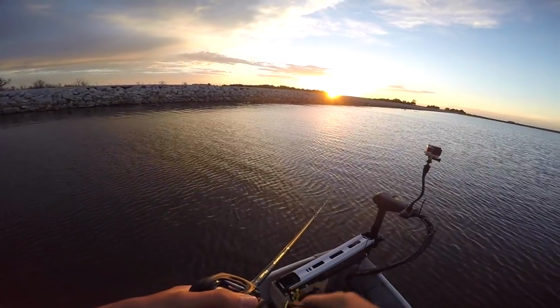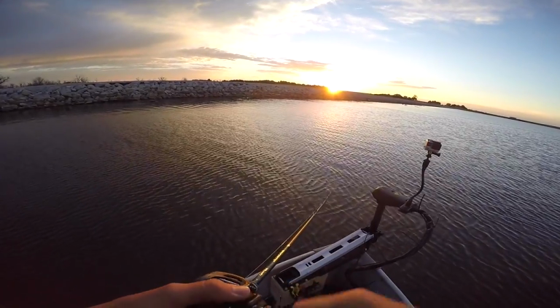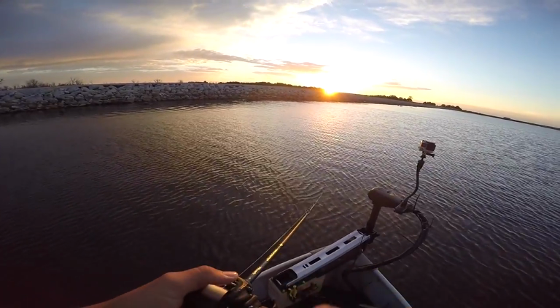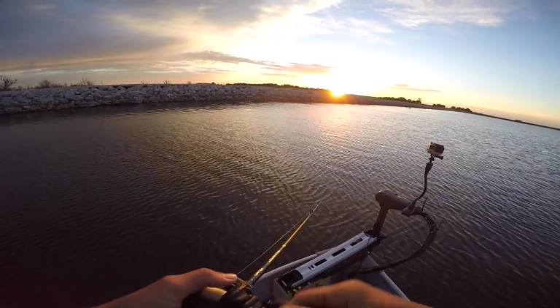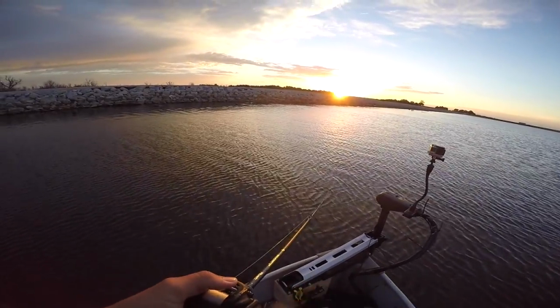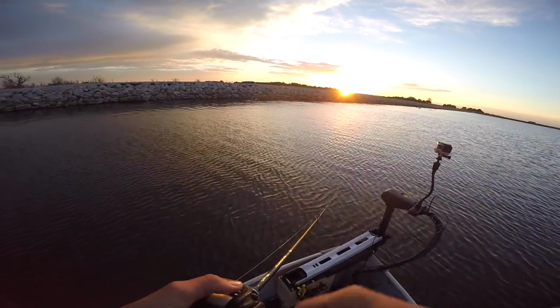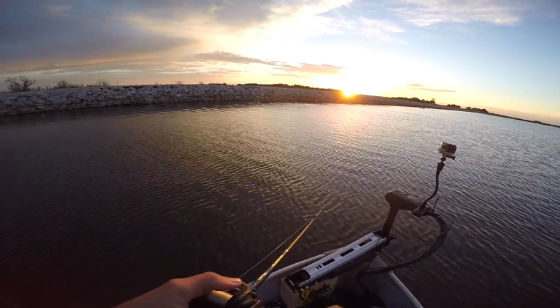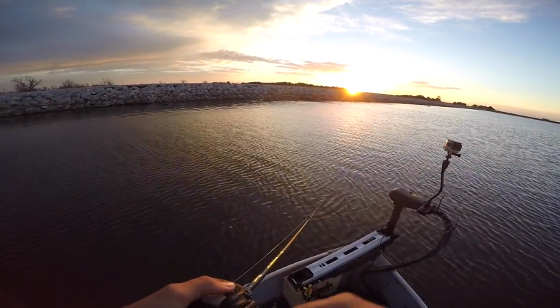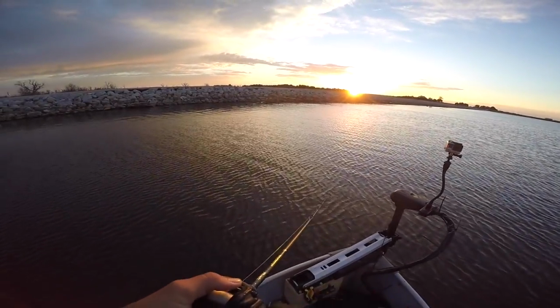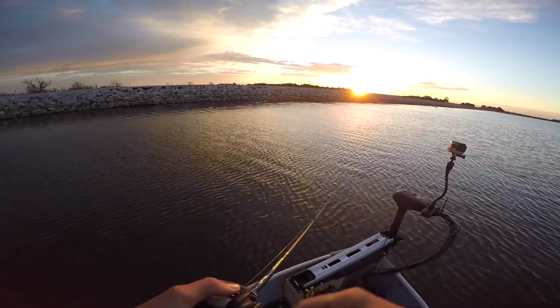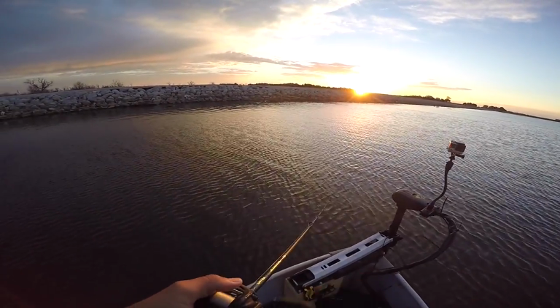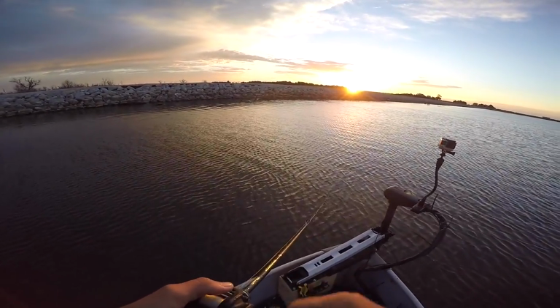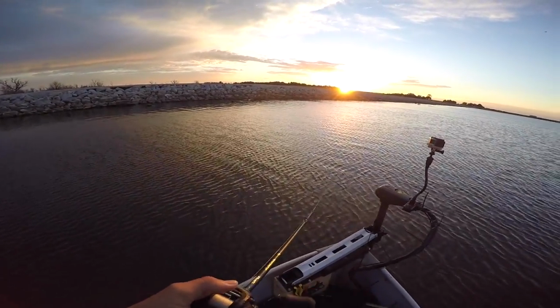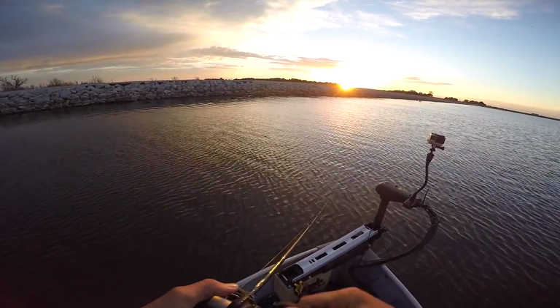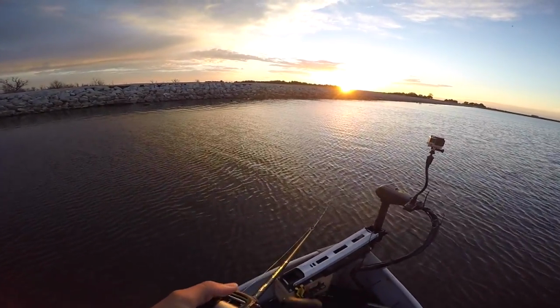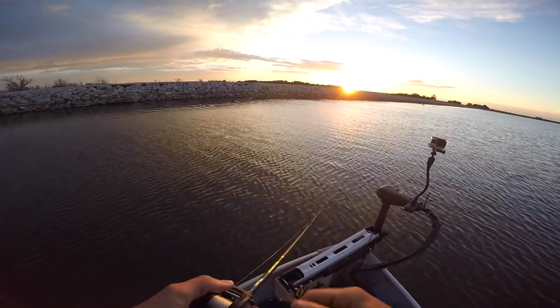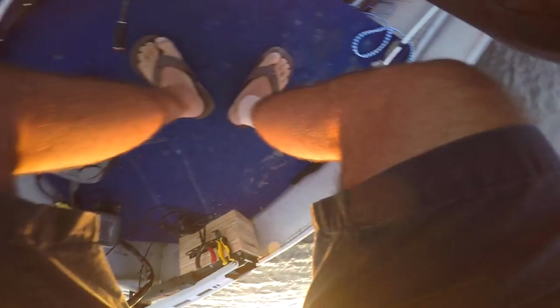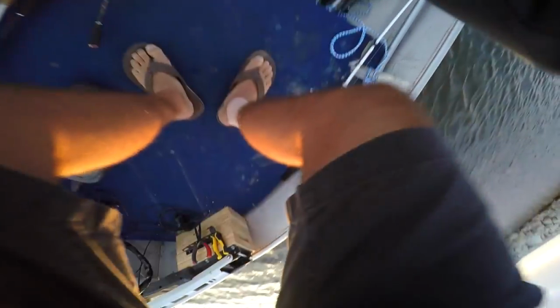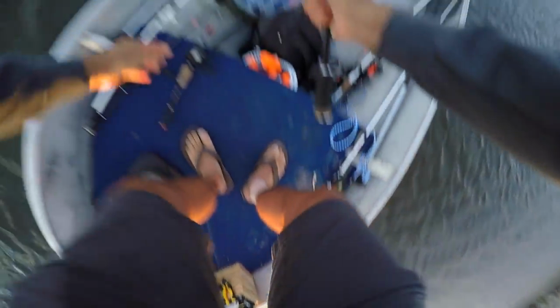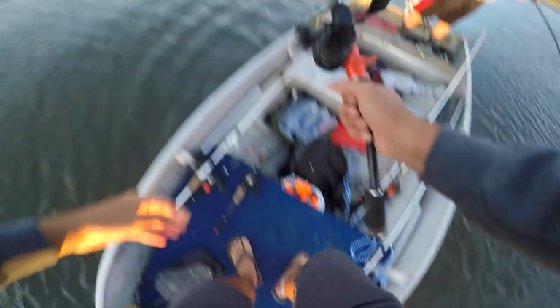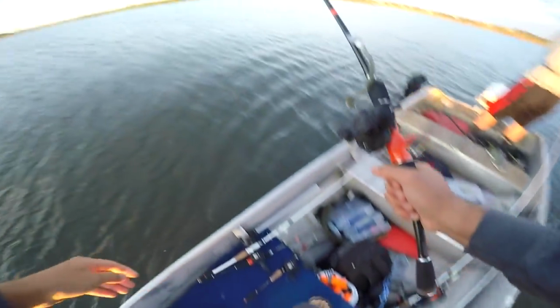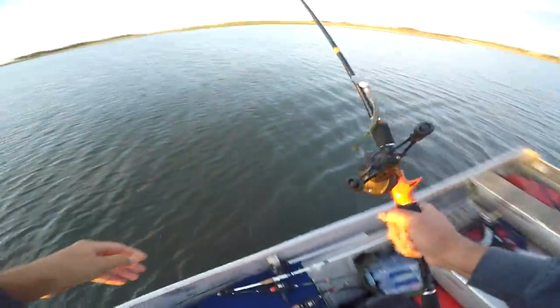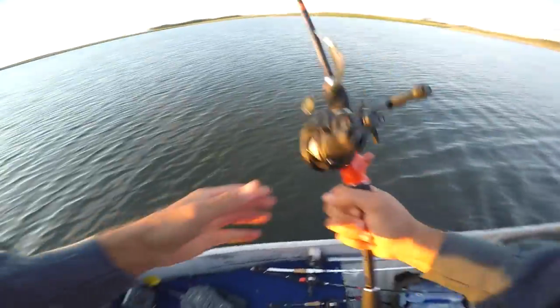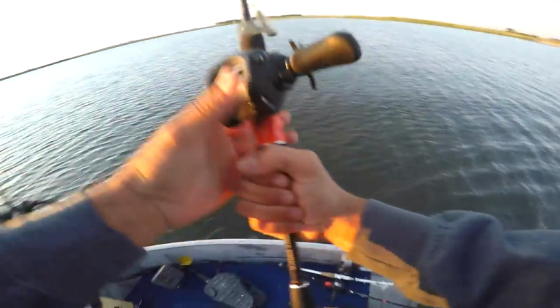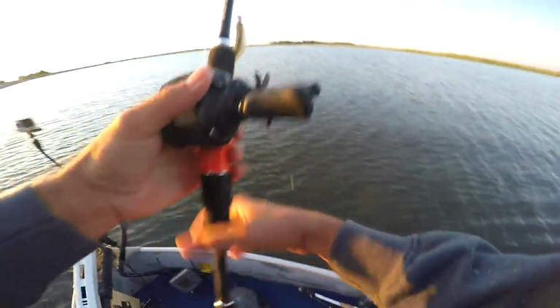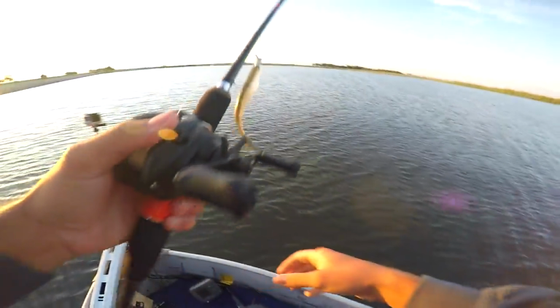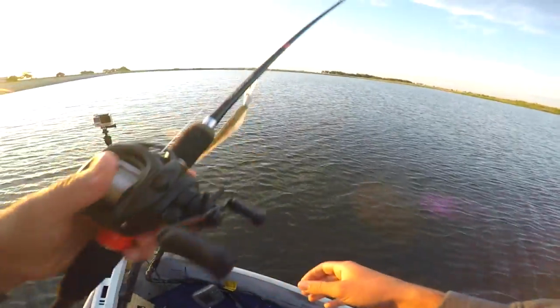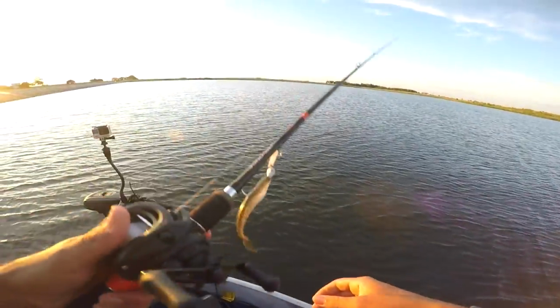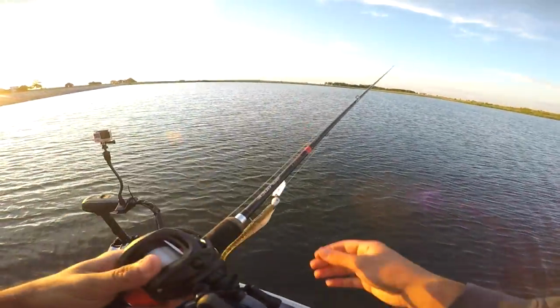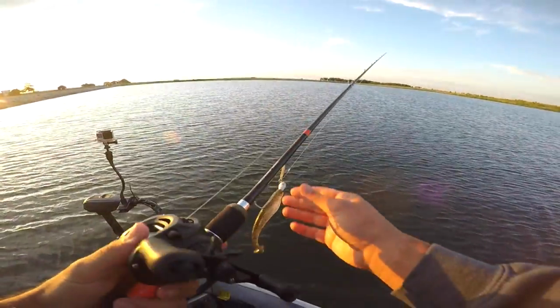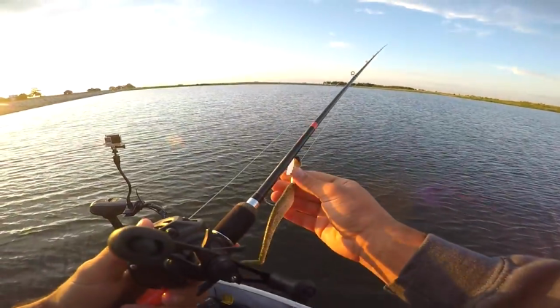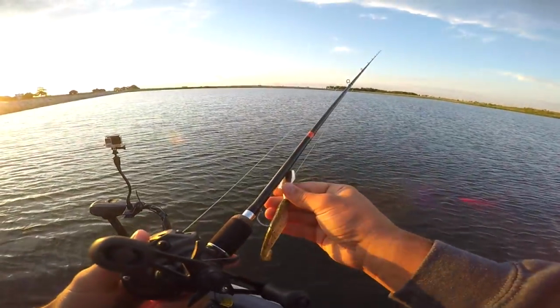Come on fish. Don't be lockjawed. No luck on the crankbait.